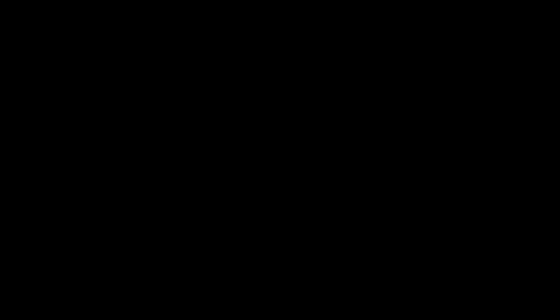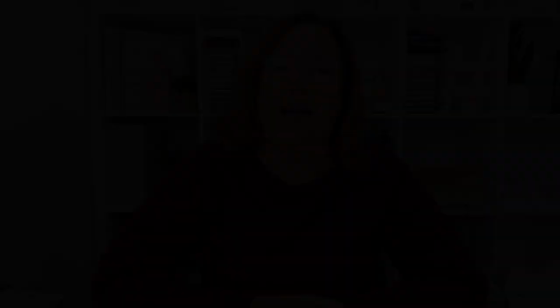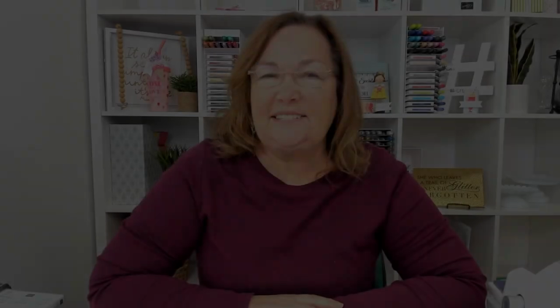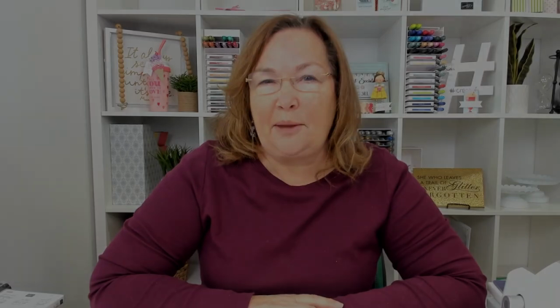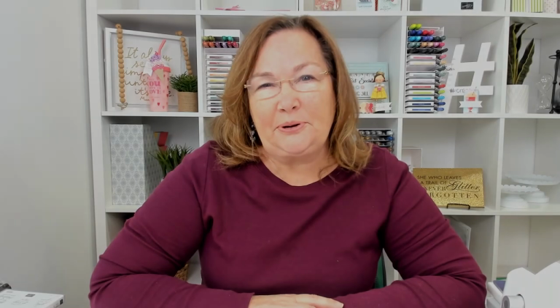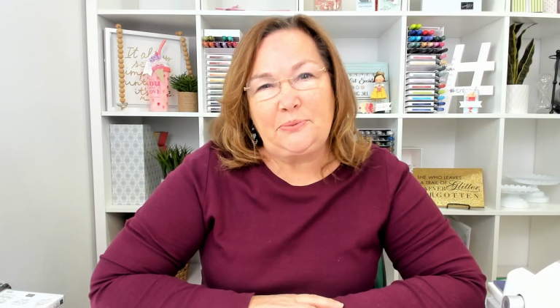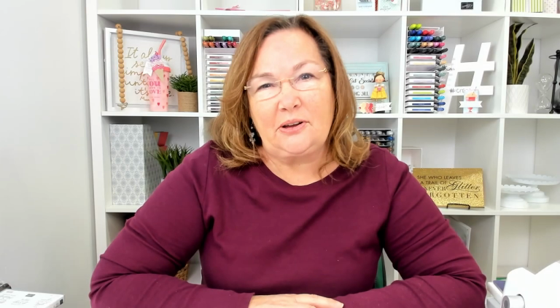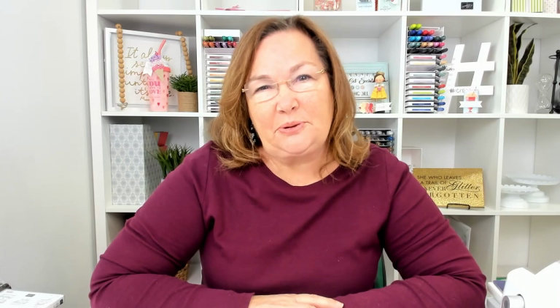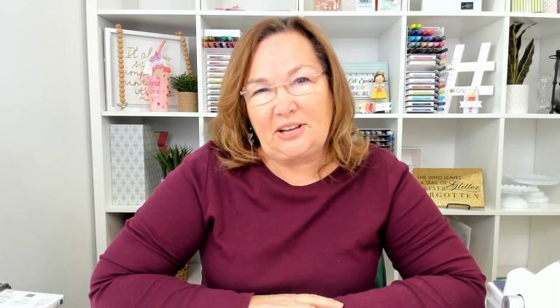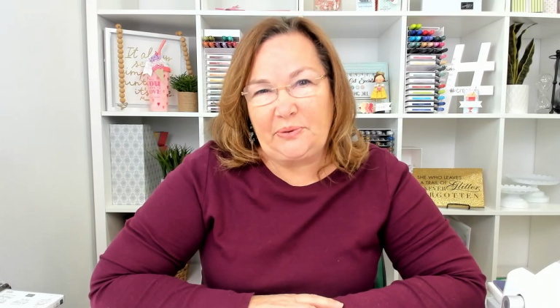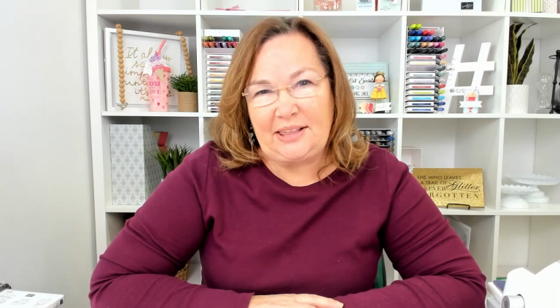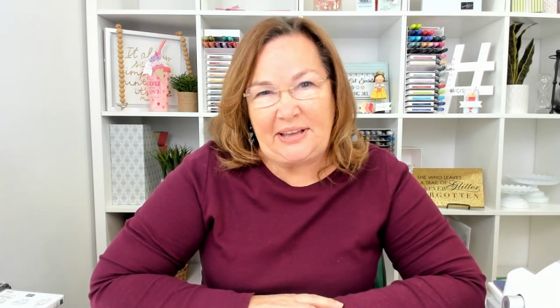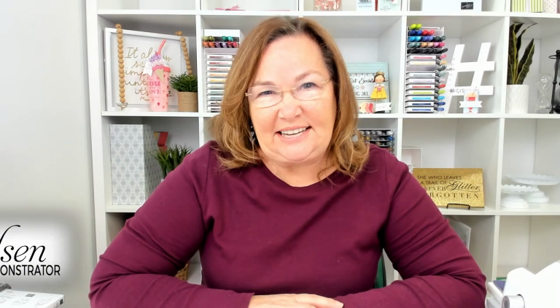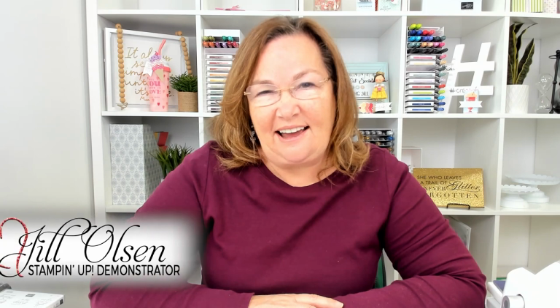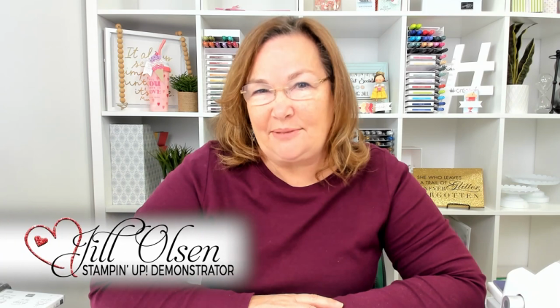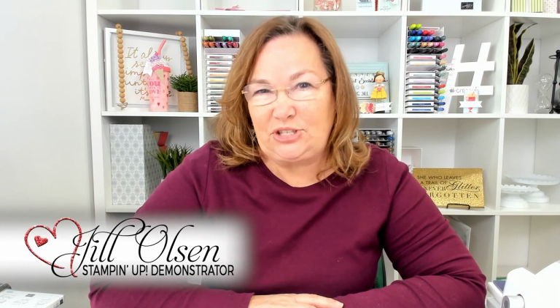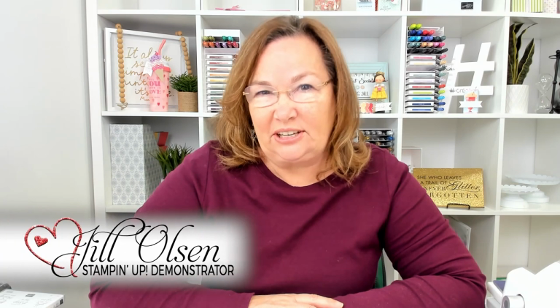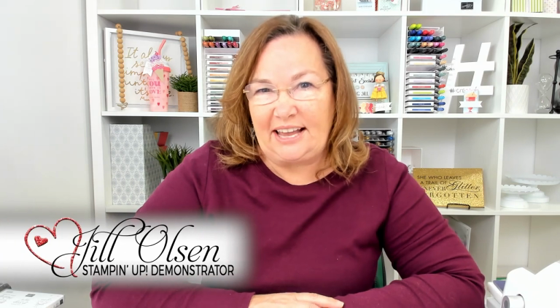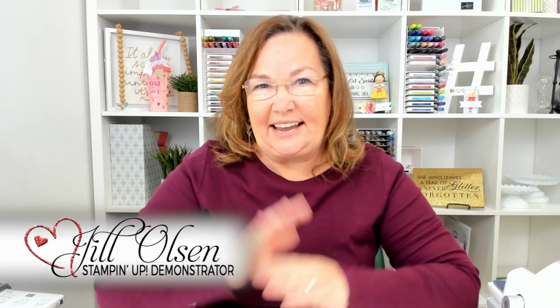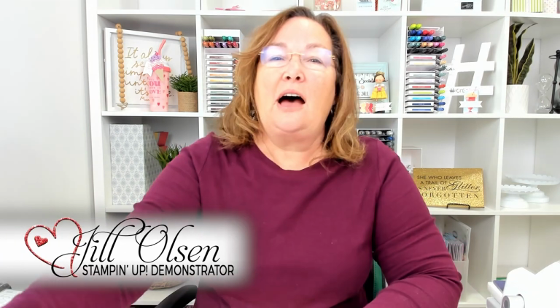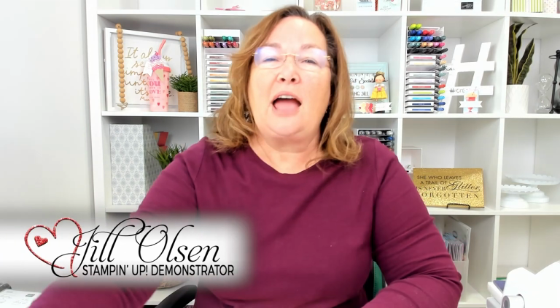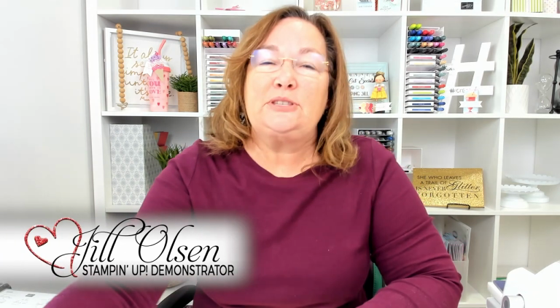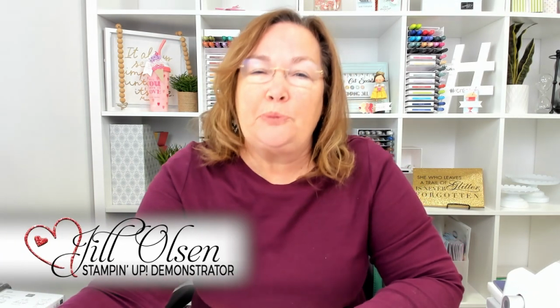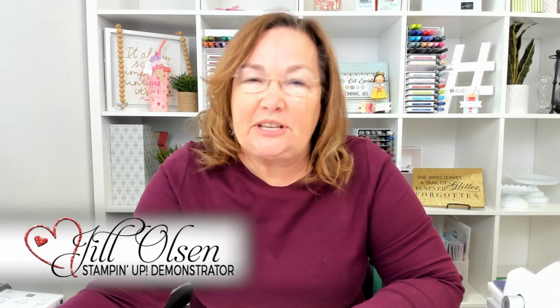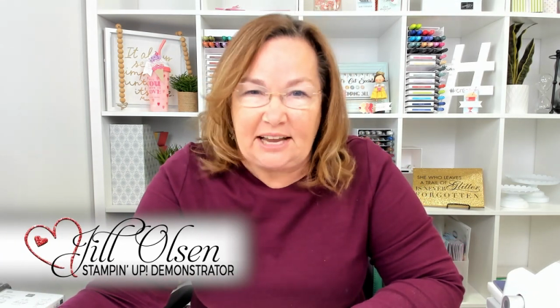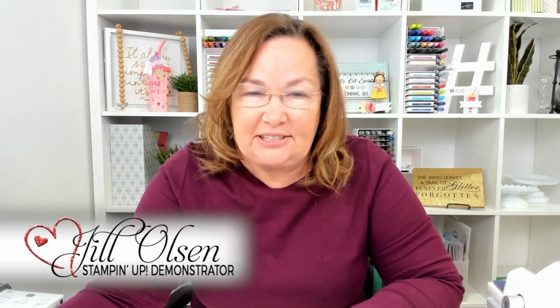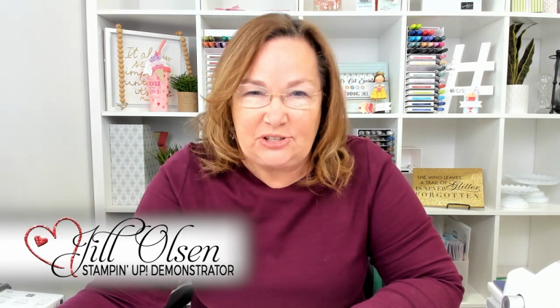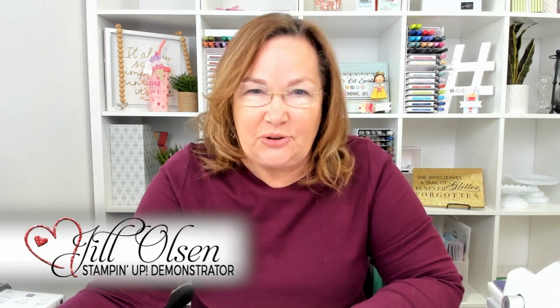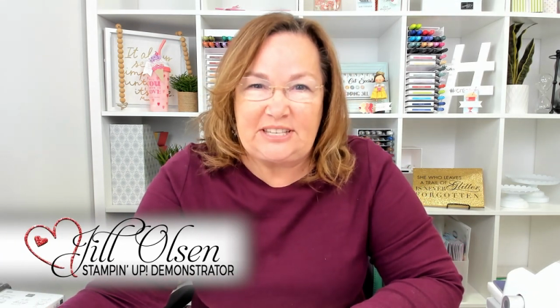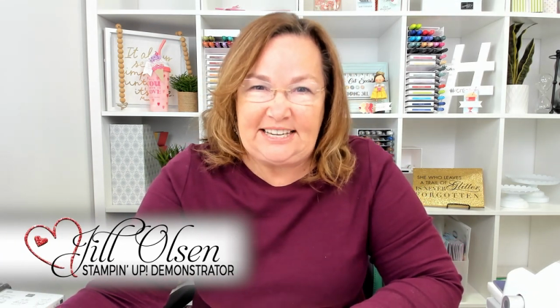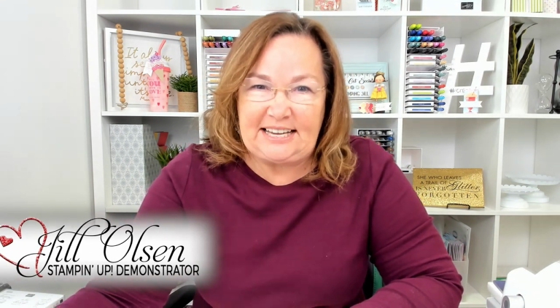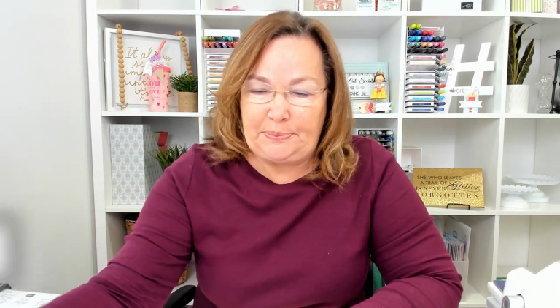Hi, Stampers! Welcome to Watch It Weekly Wednesday. I'm Jill, and I'm super excited to show you this DSP.